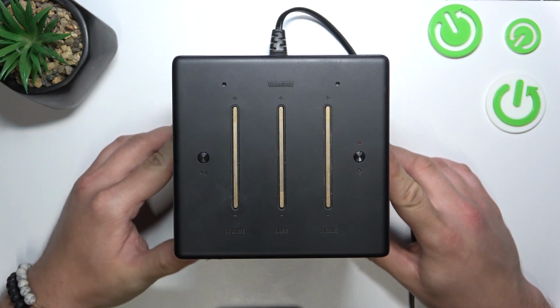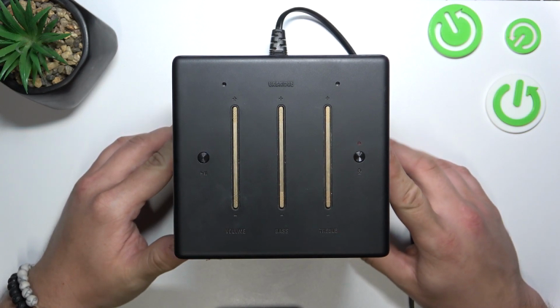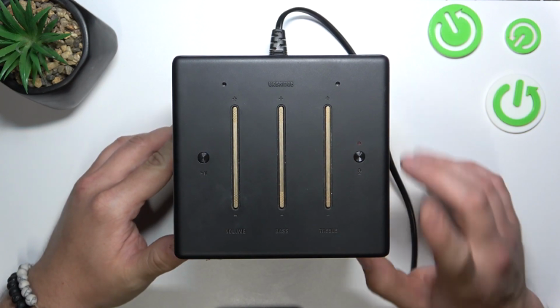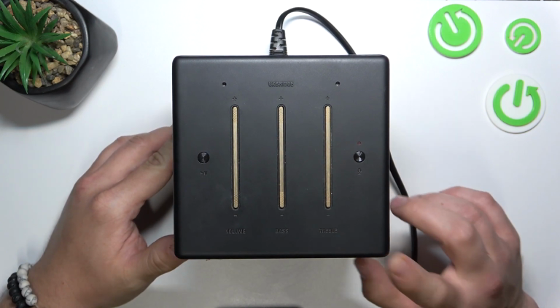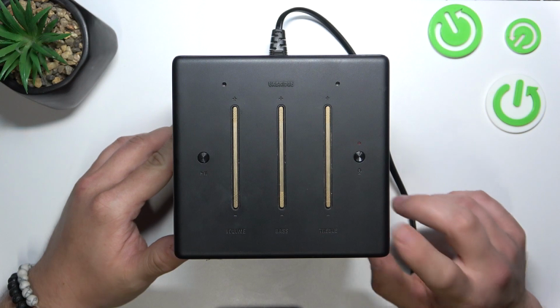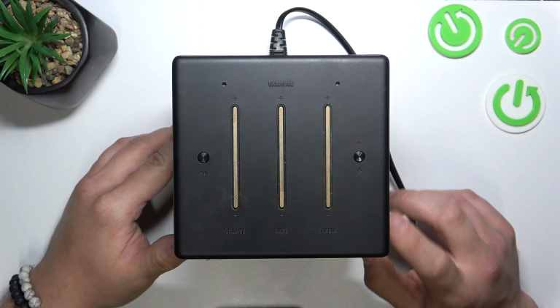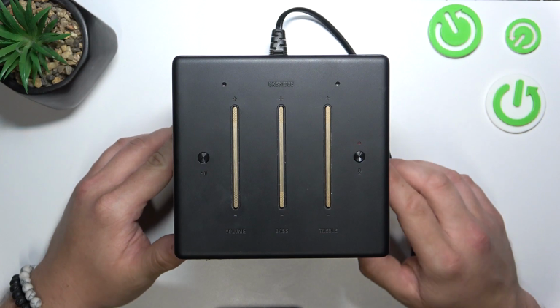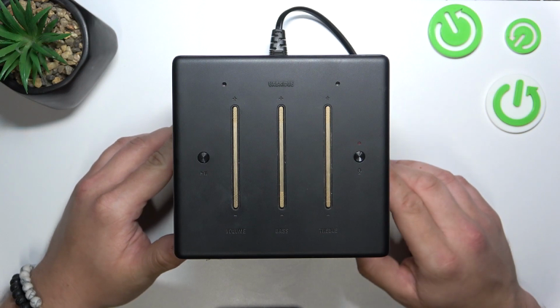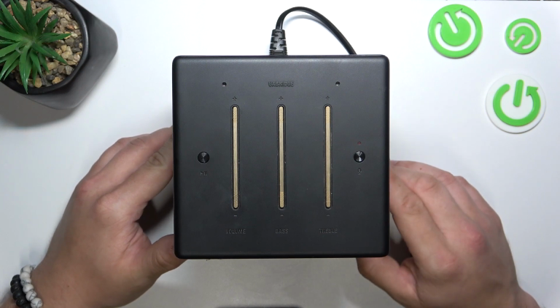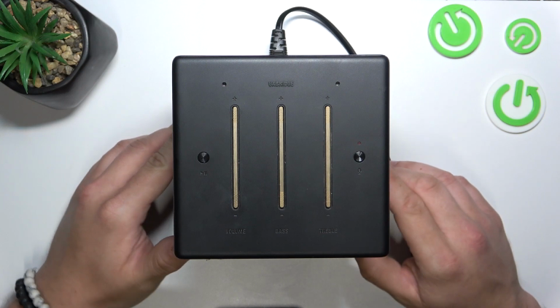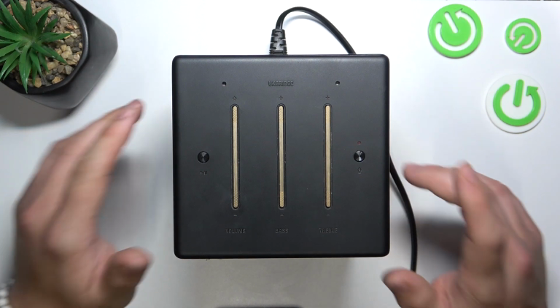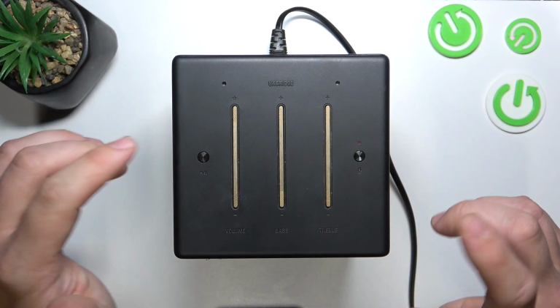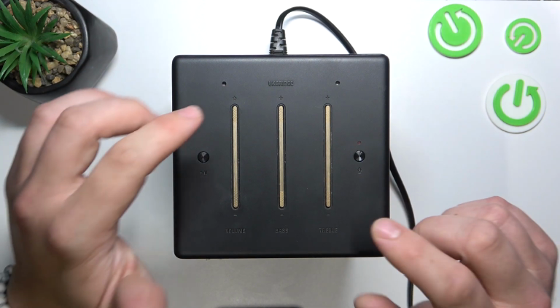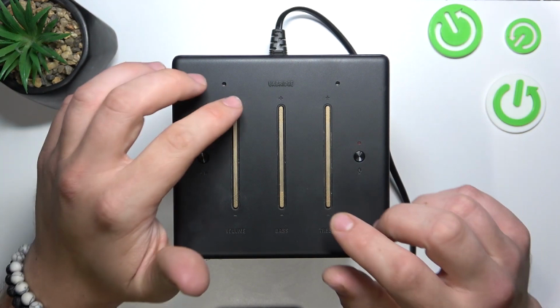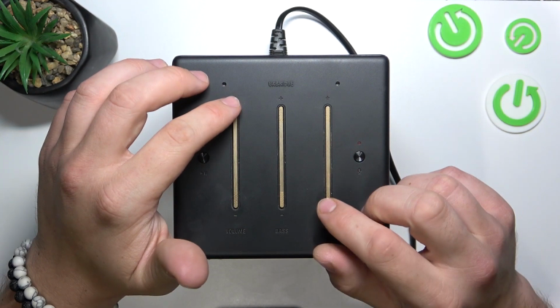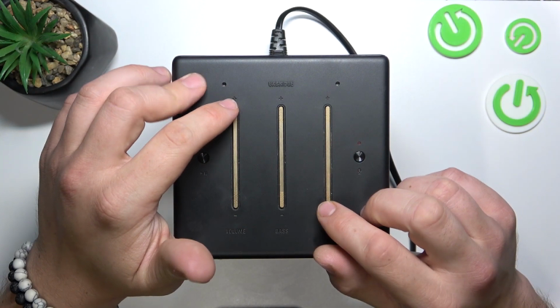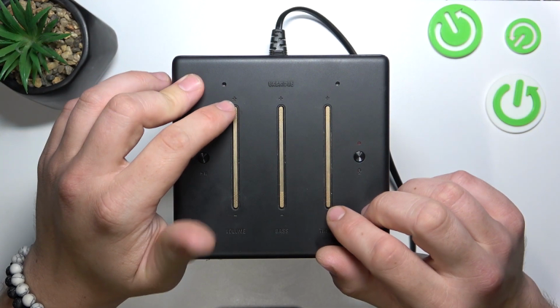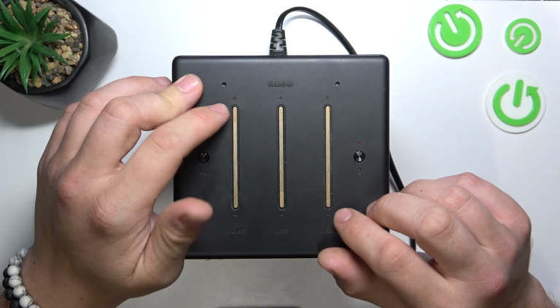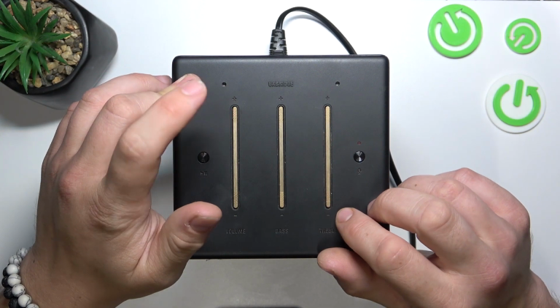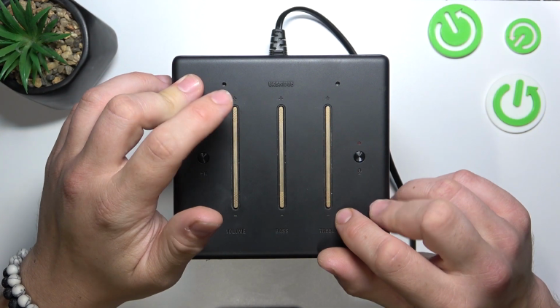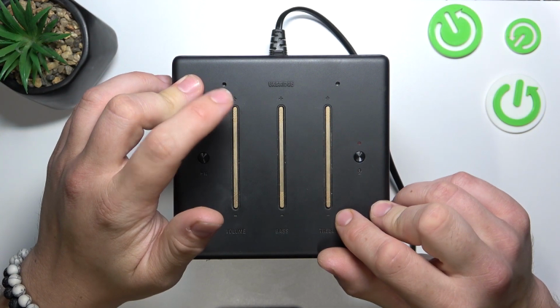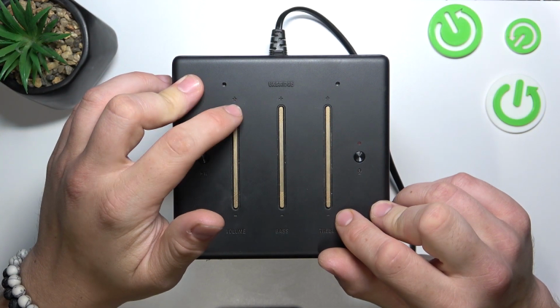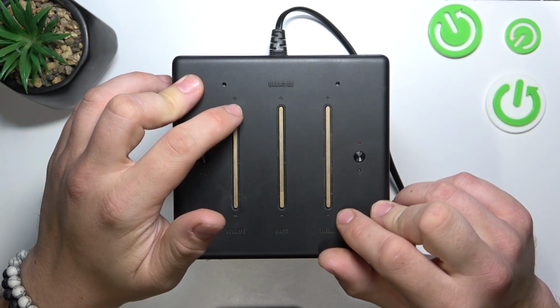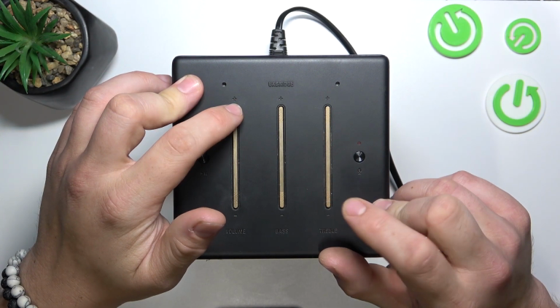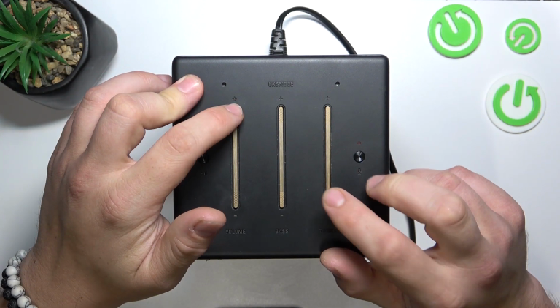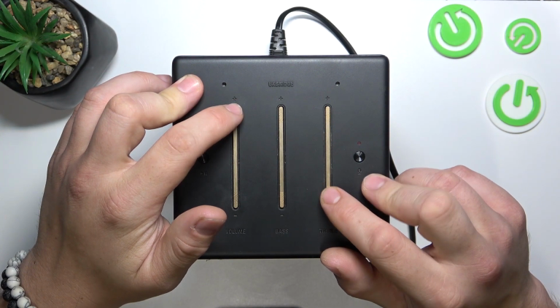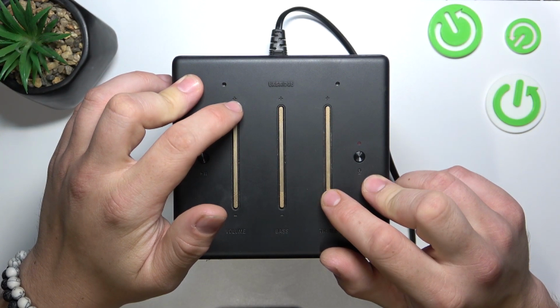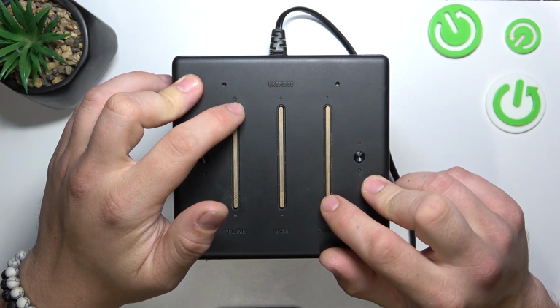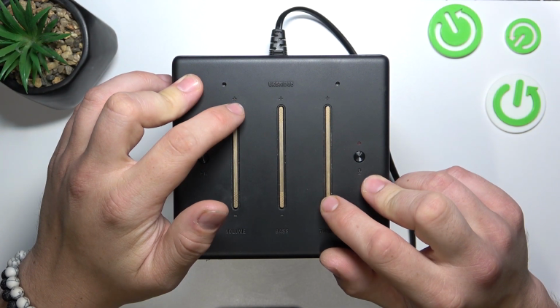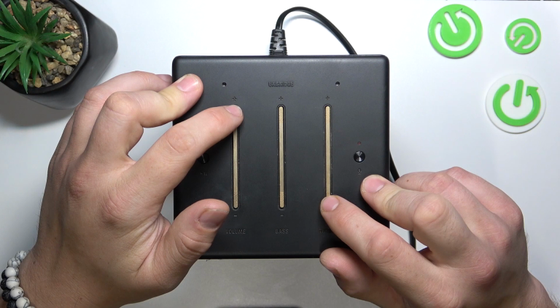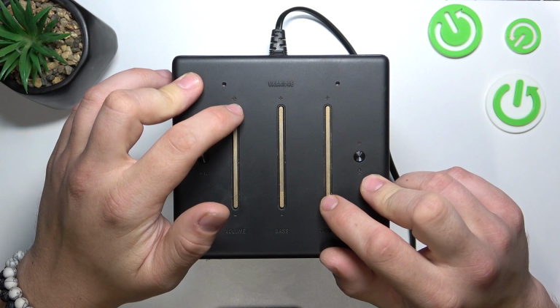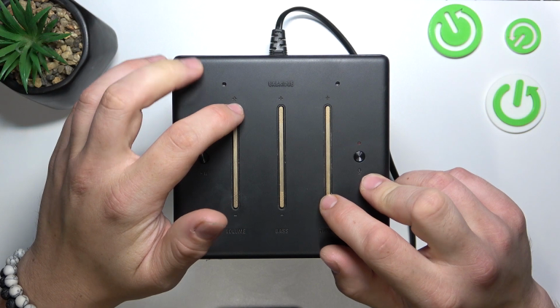Let's give it the time to turn on, and then simultaneously press the volume plus and treble minus buttons.